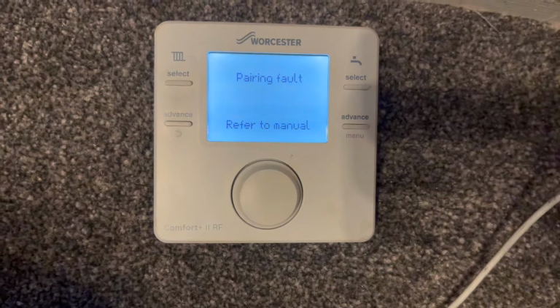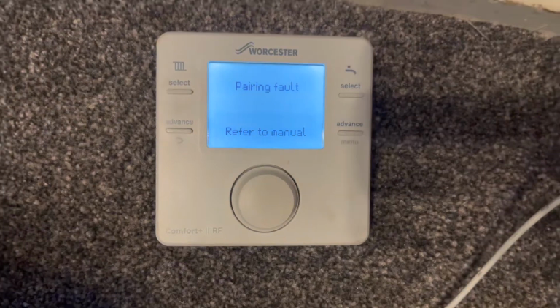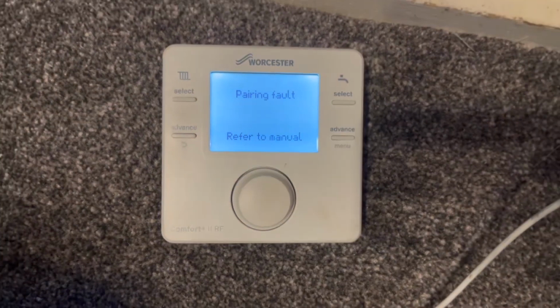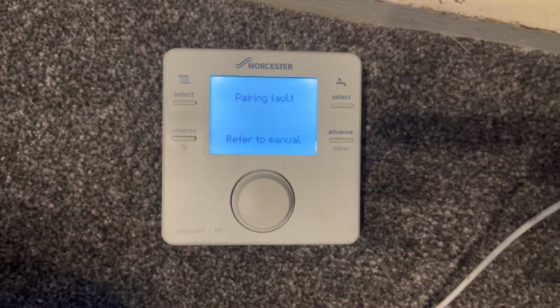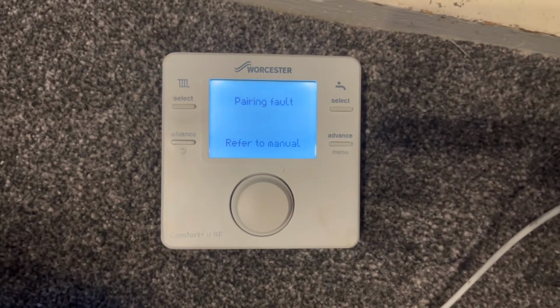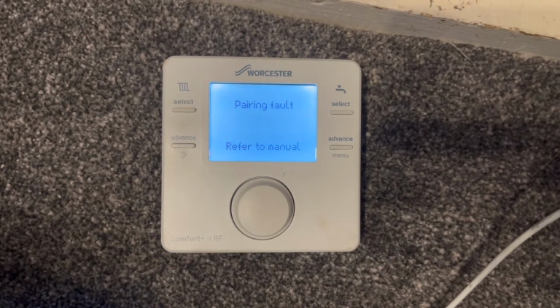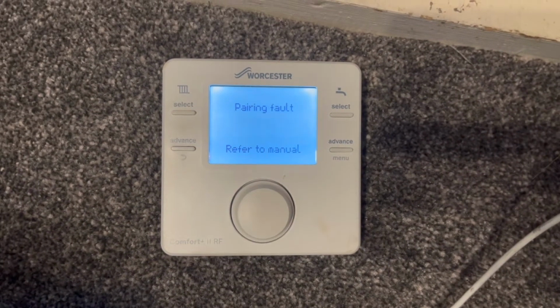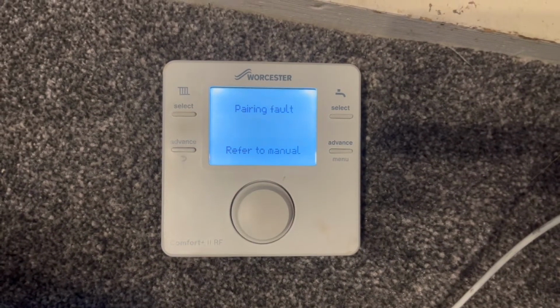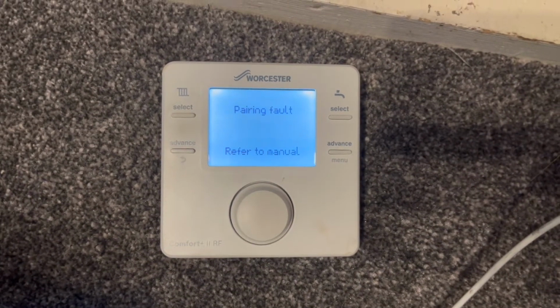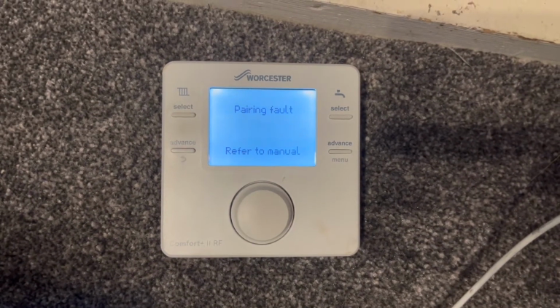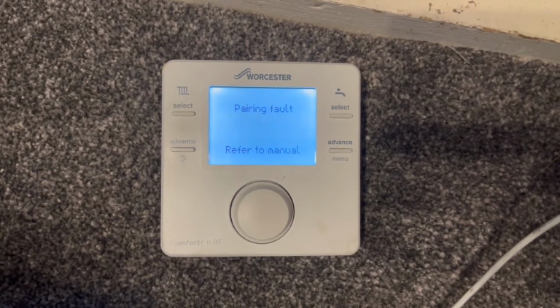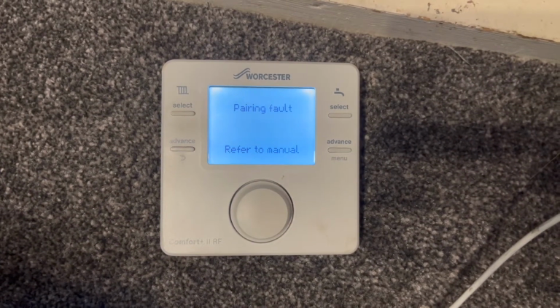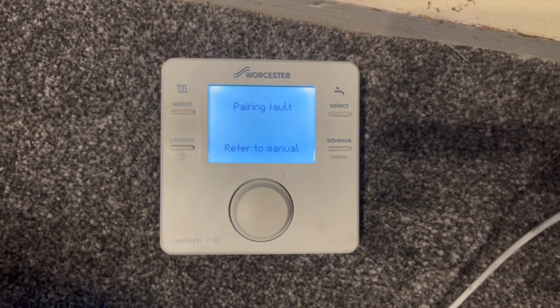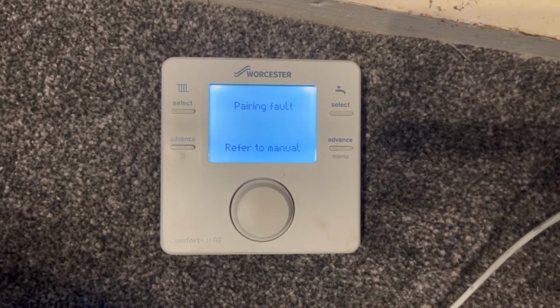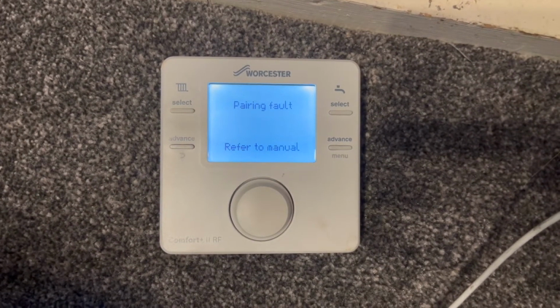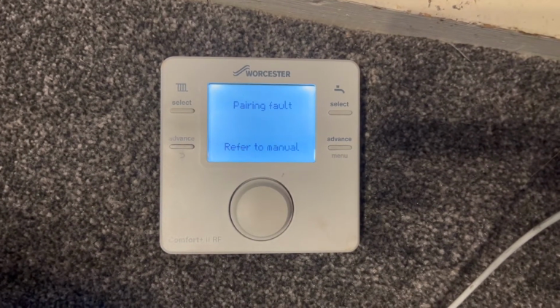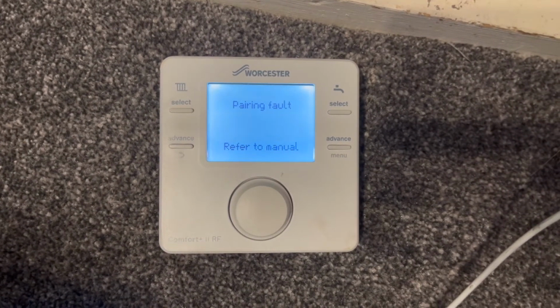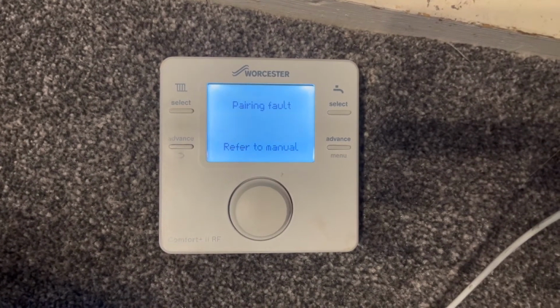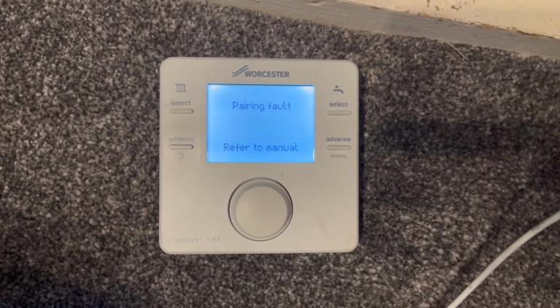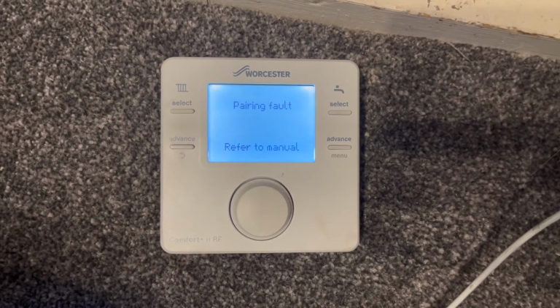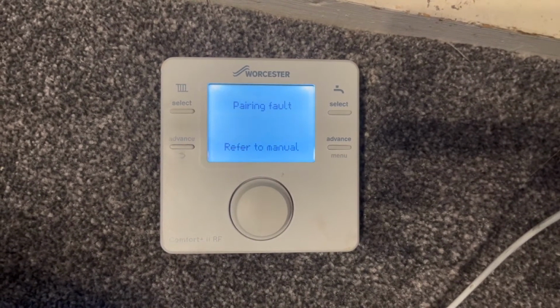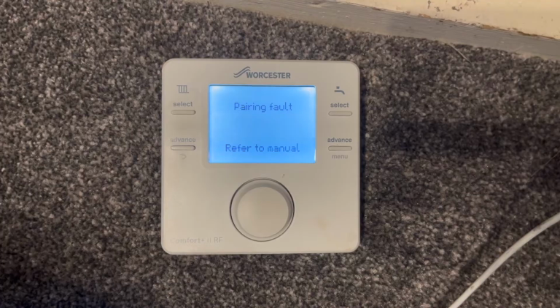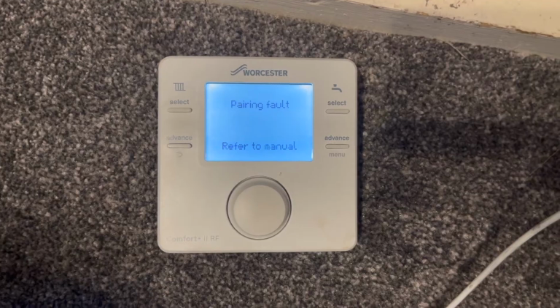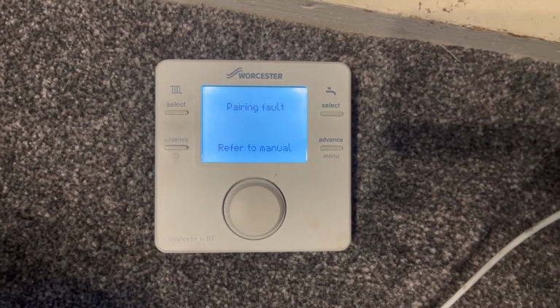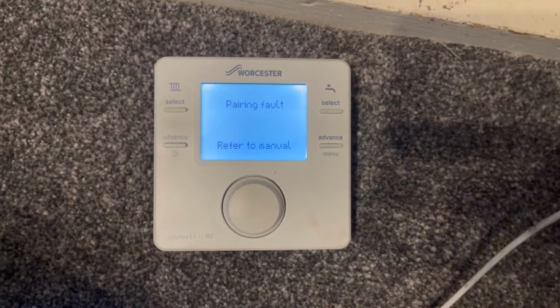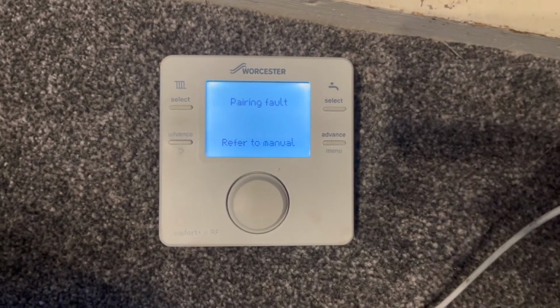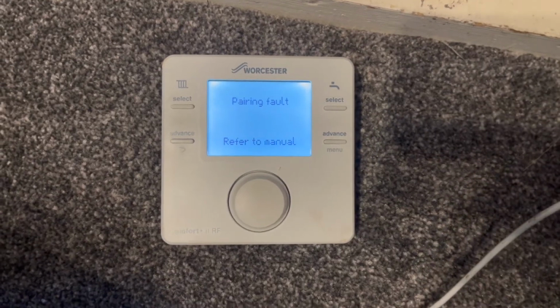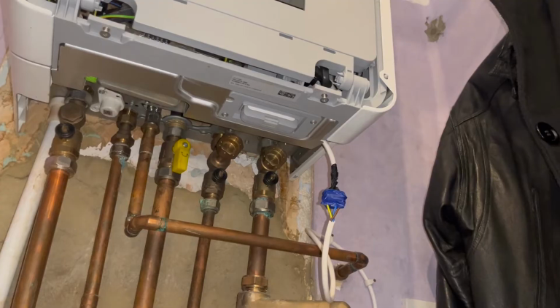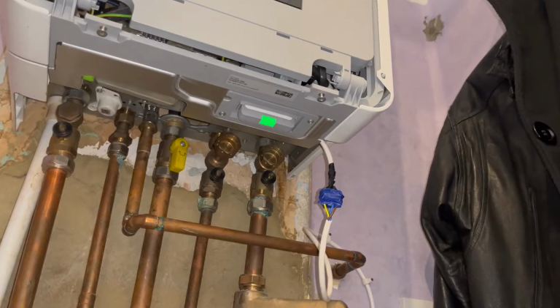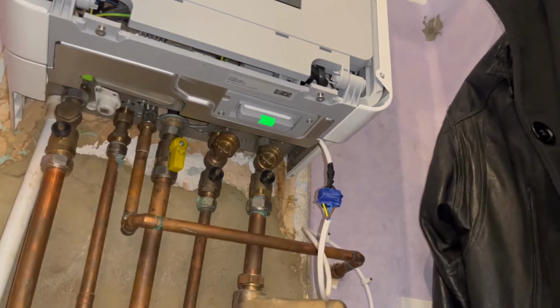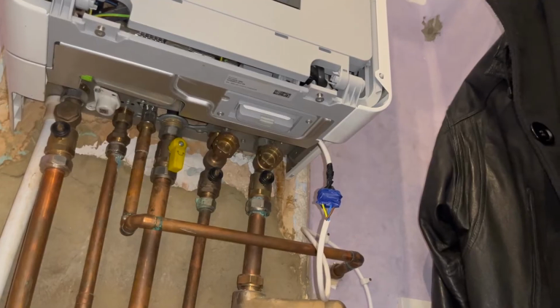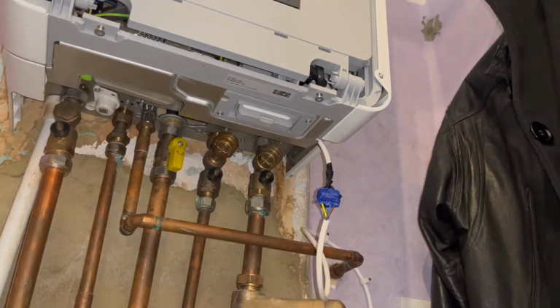This is going to be a quick and easy 2-minute video on how to fix the pairing fault on the Worcester Comfort Plus 2 RF thermostat.